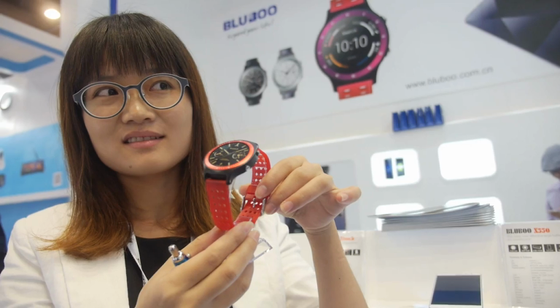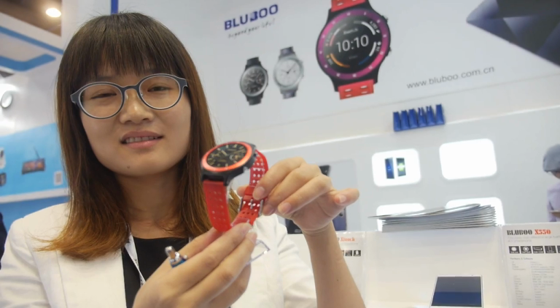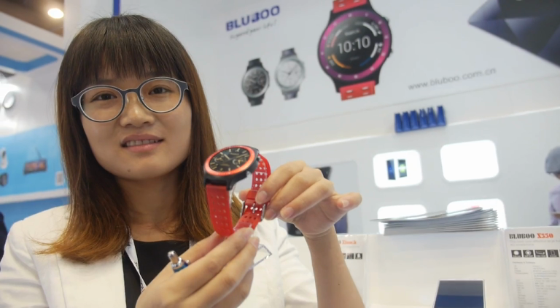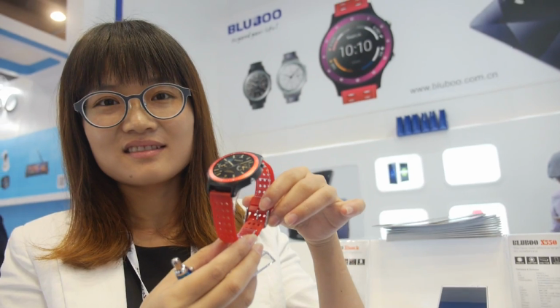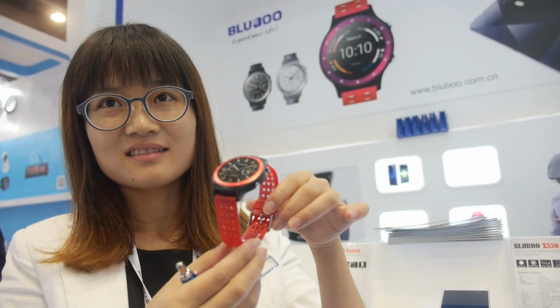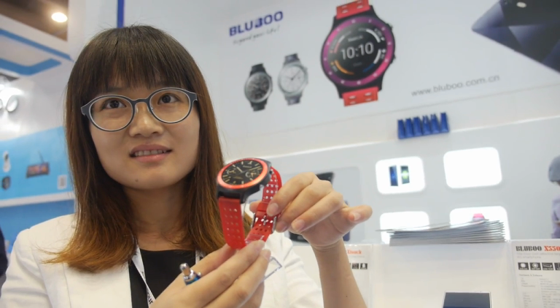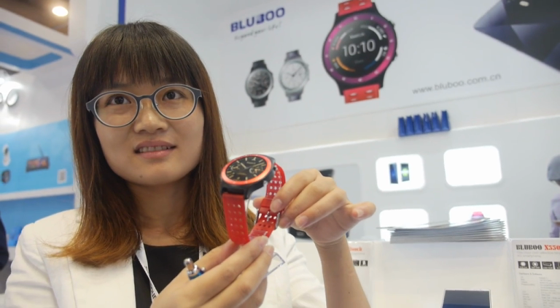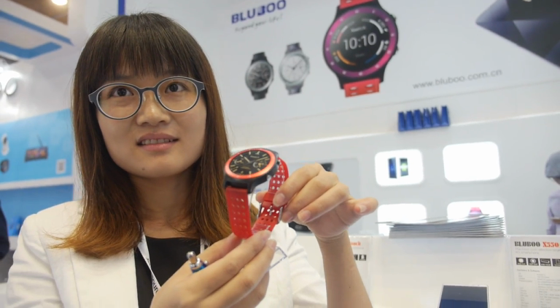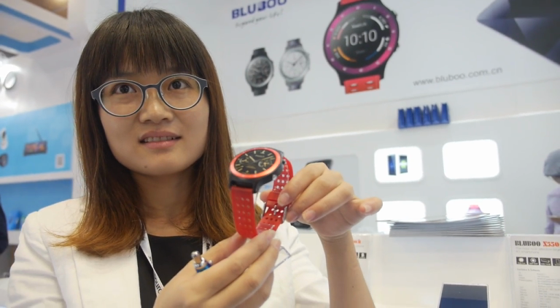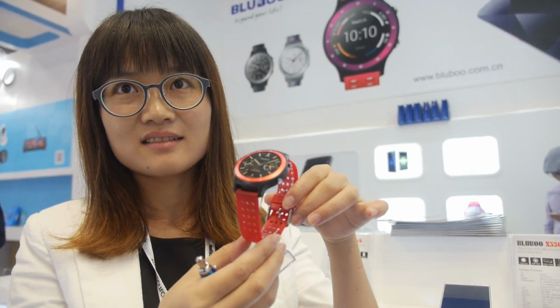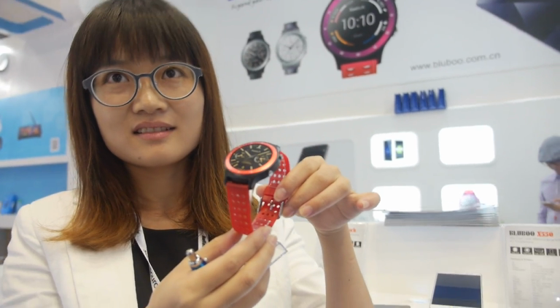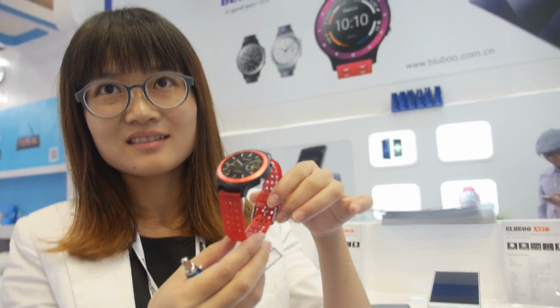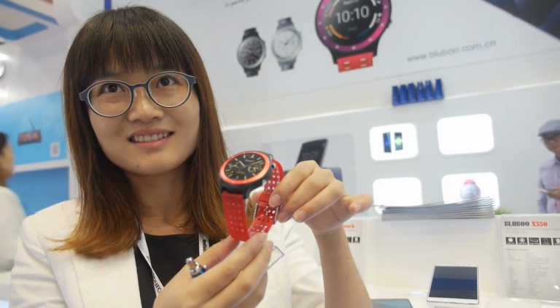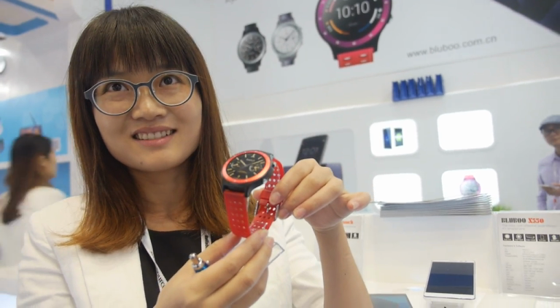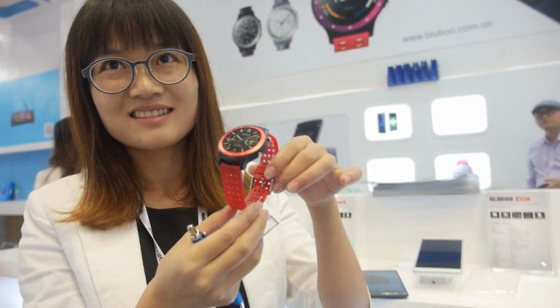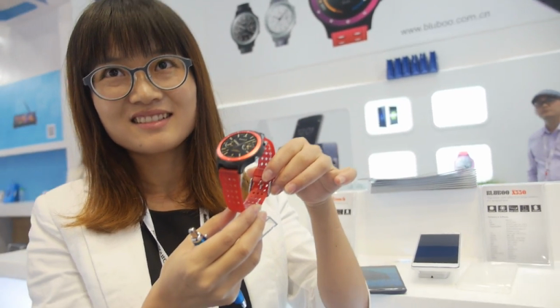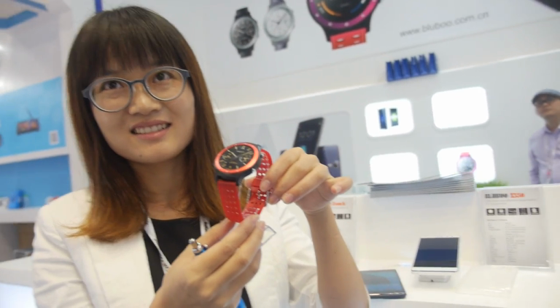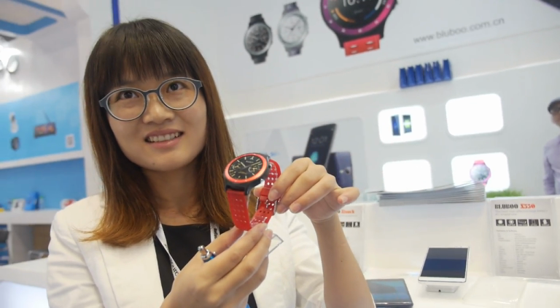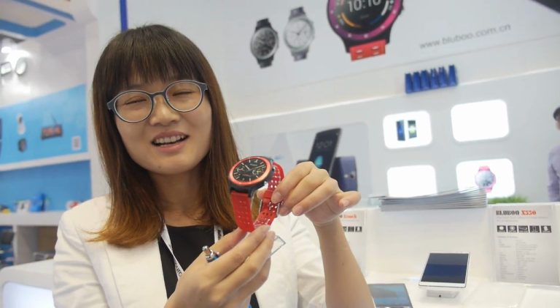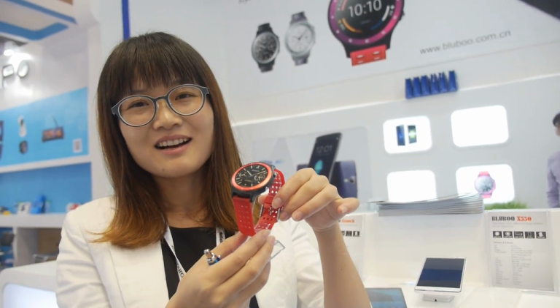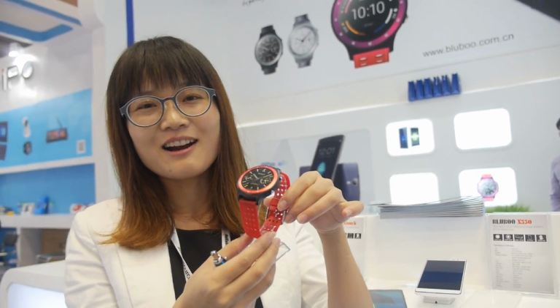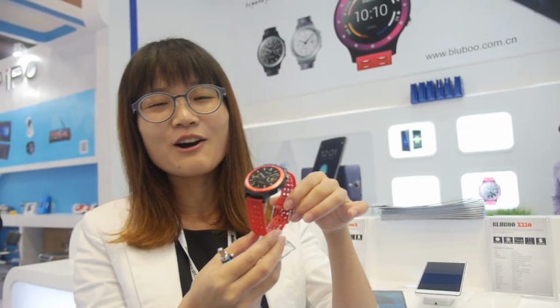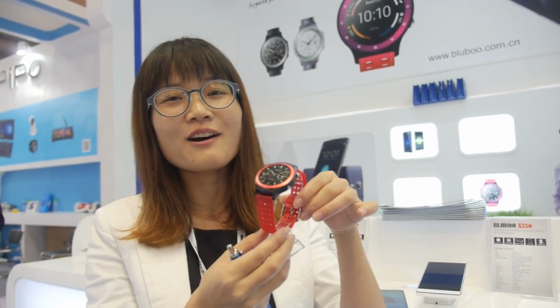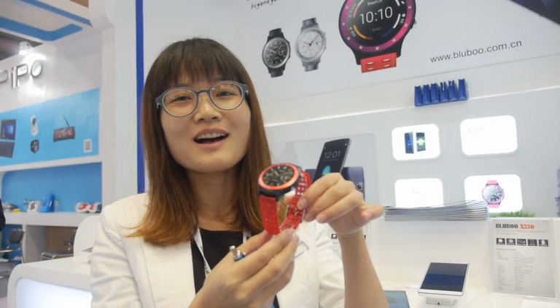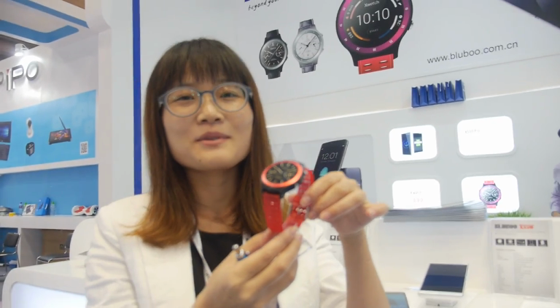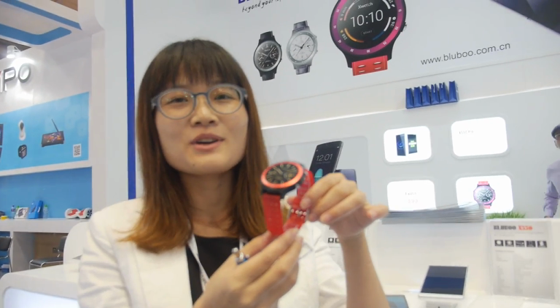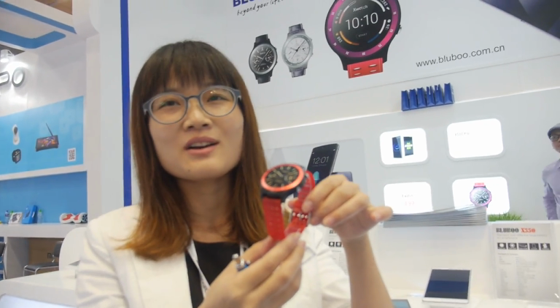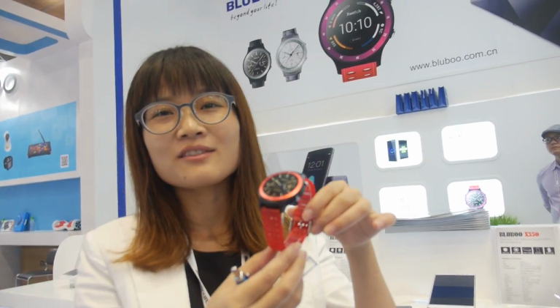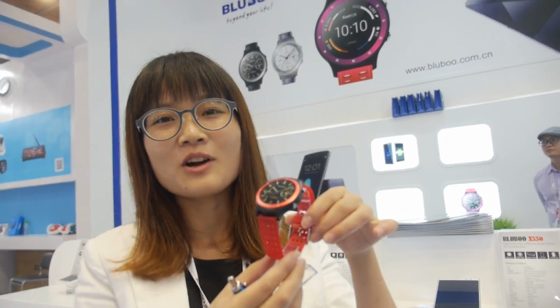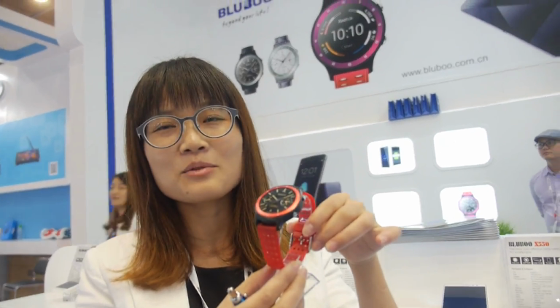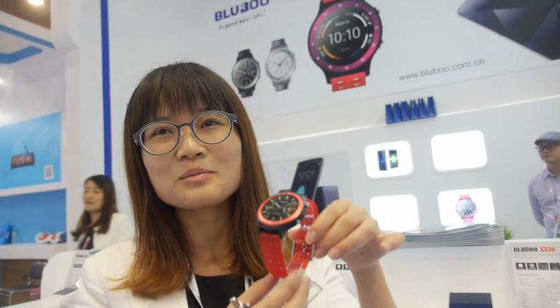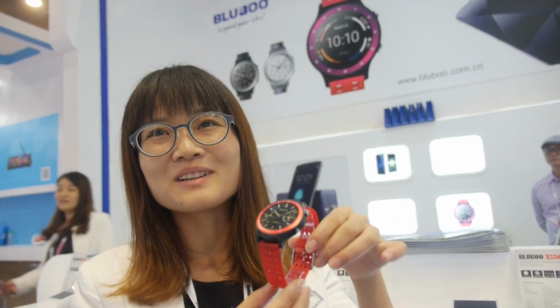We're here at BlueBoo. Hello, I'm Cherry from BlueBoo.